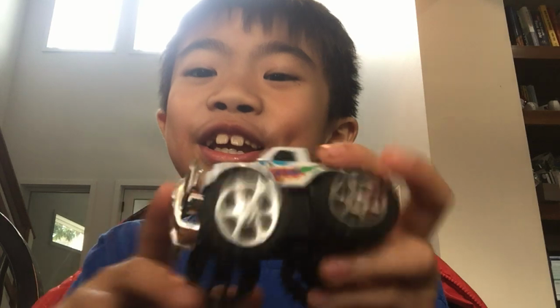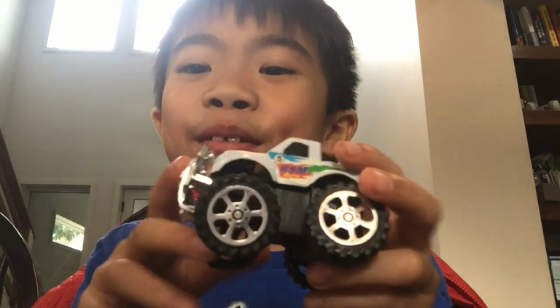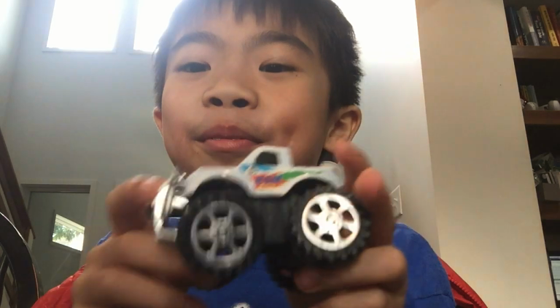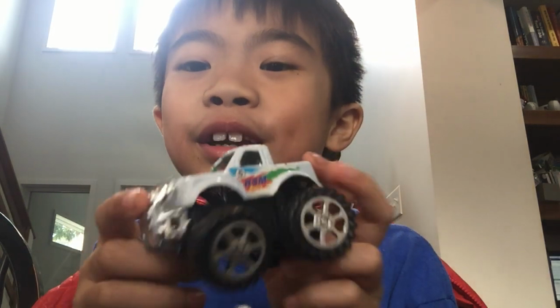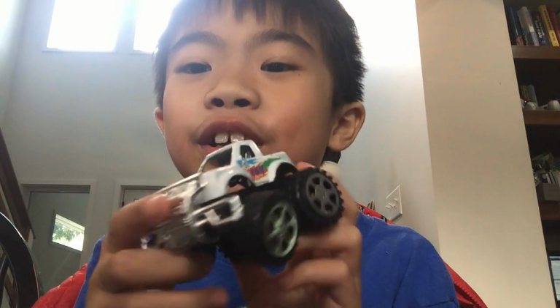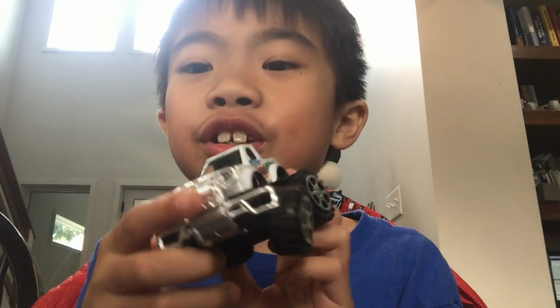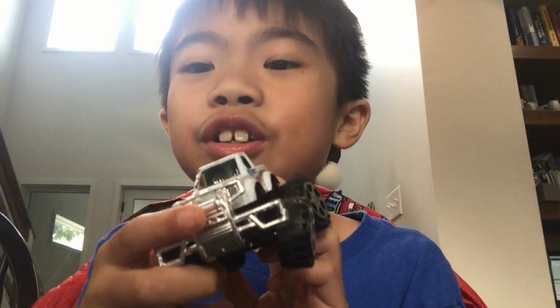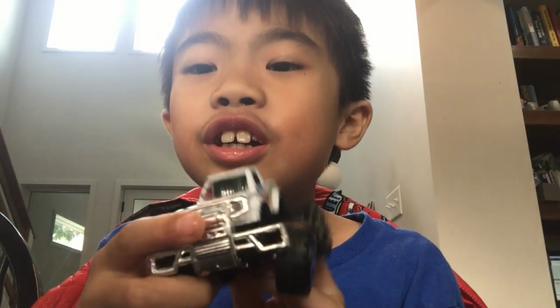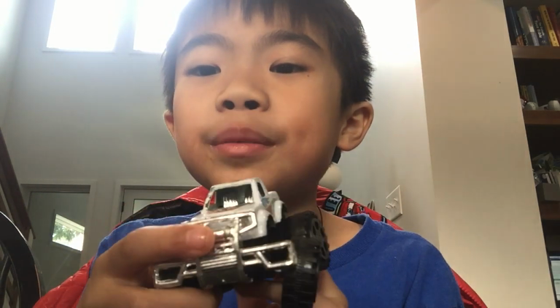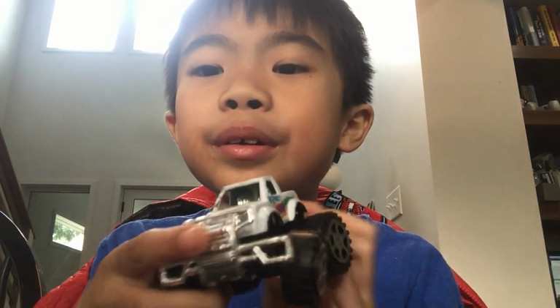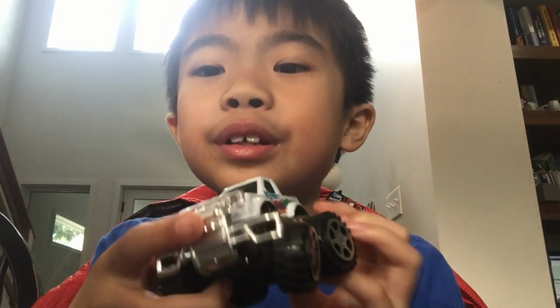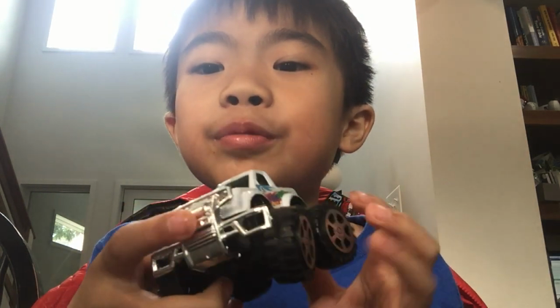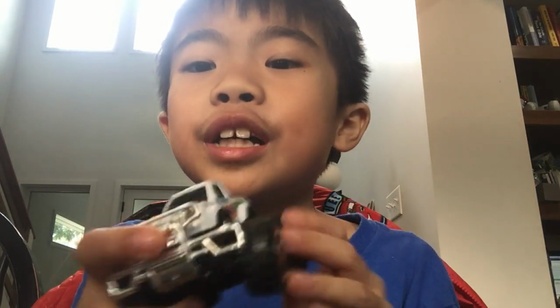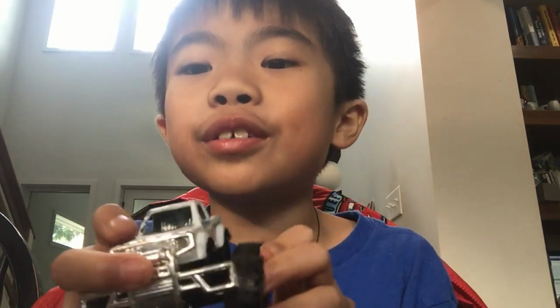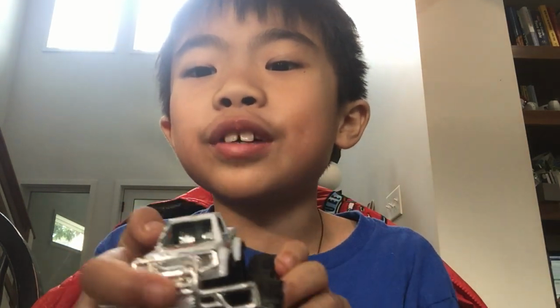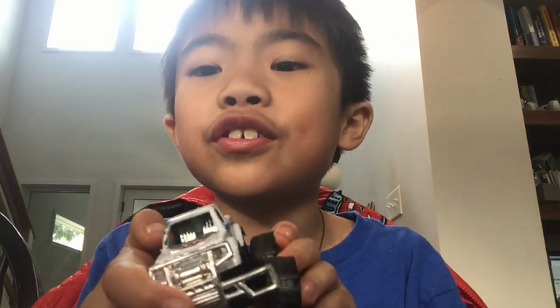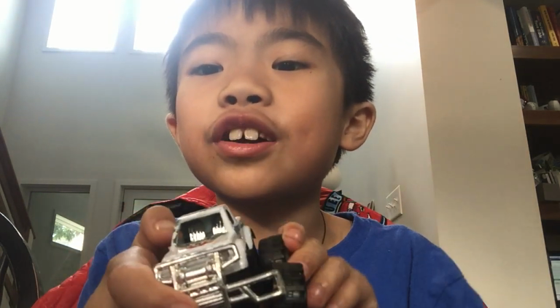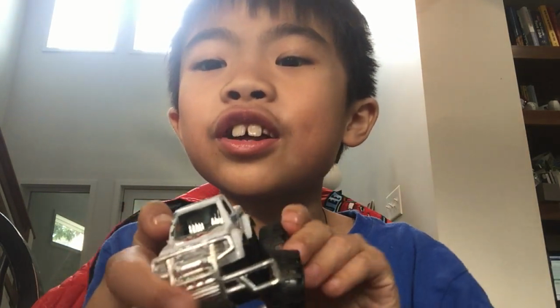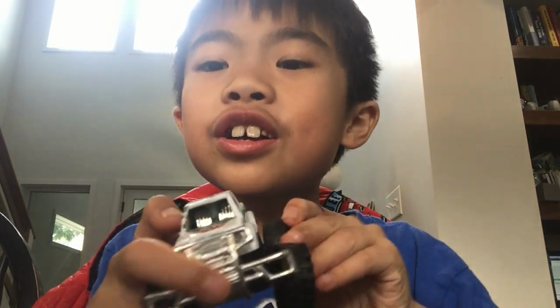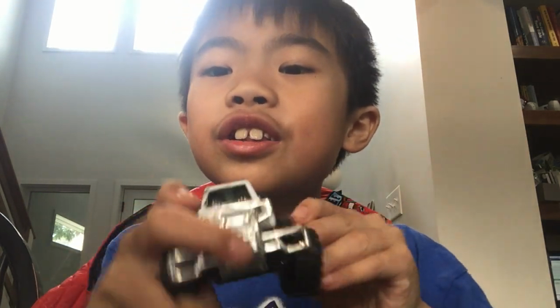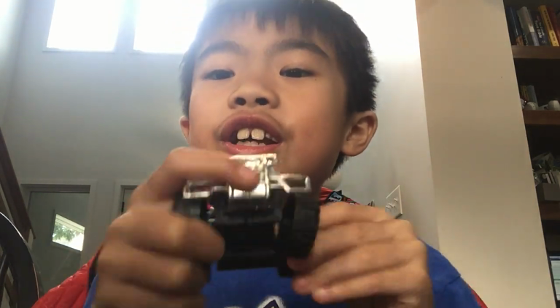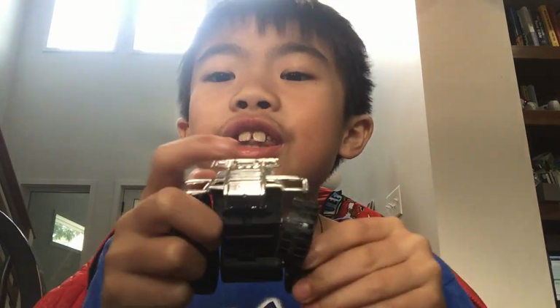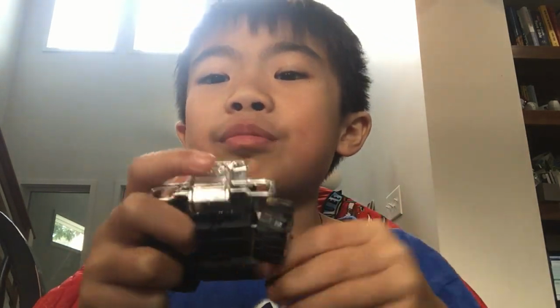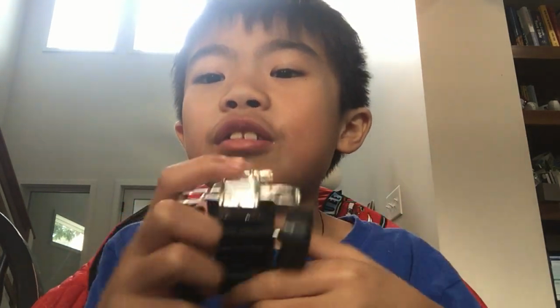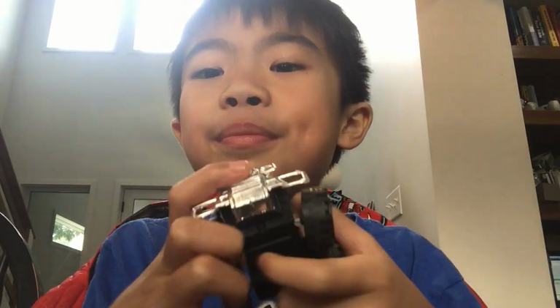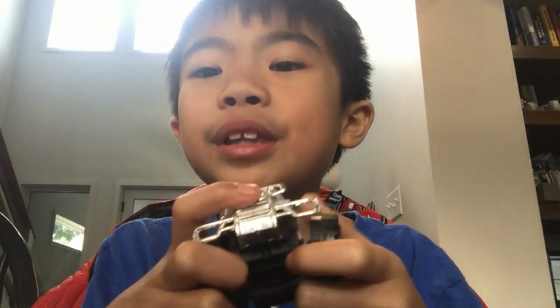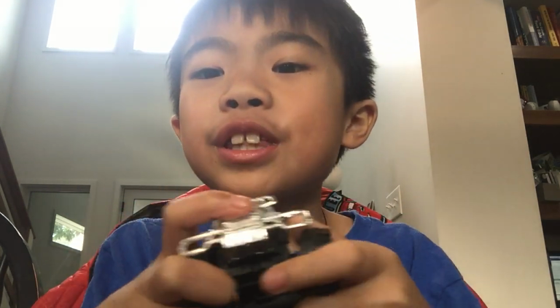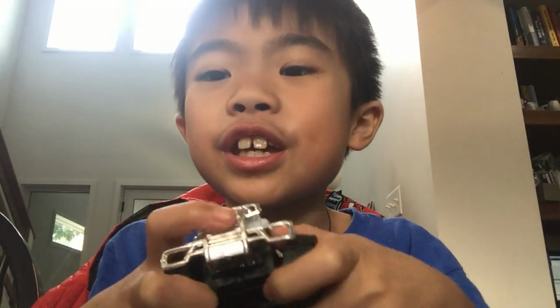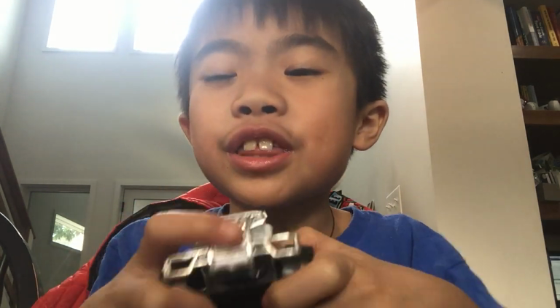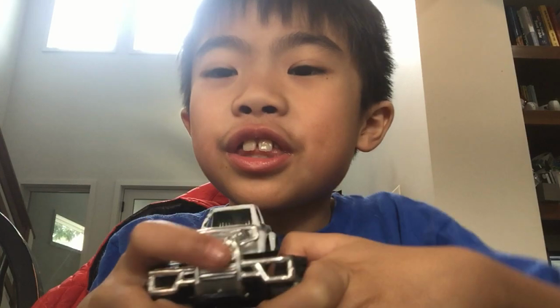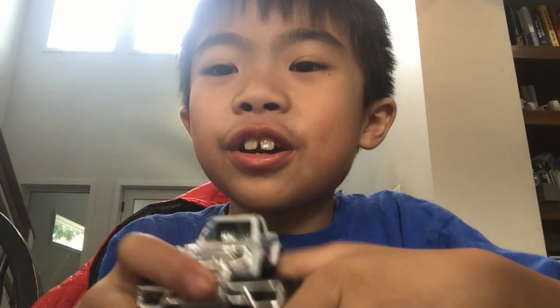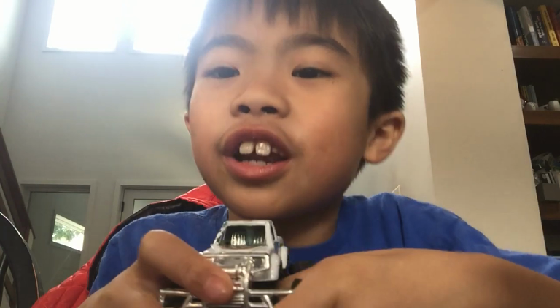Today I'm going to talk about this white toy truck. Like and subscribe and let's get started.